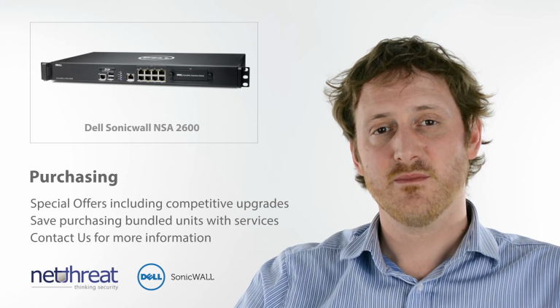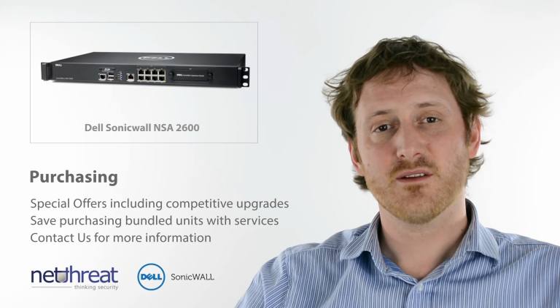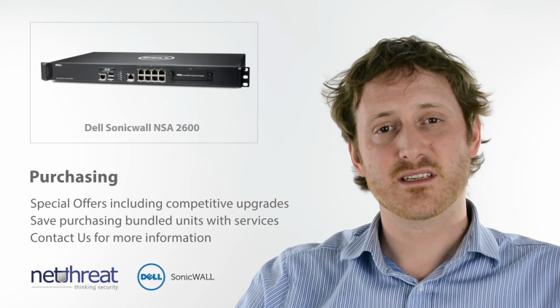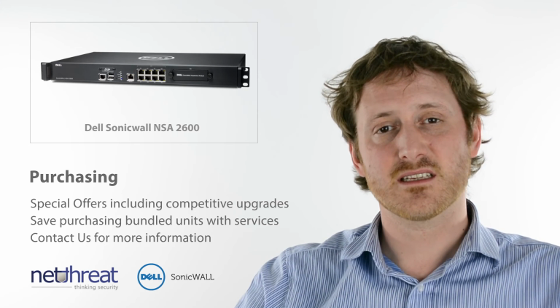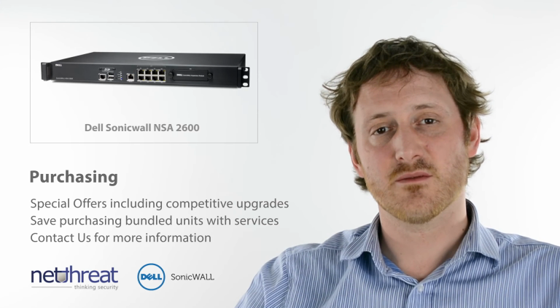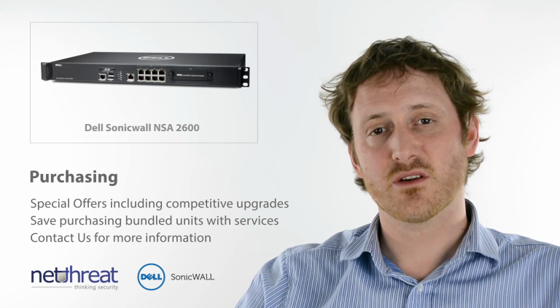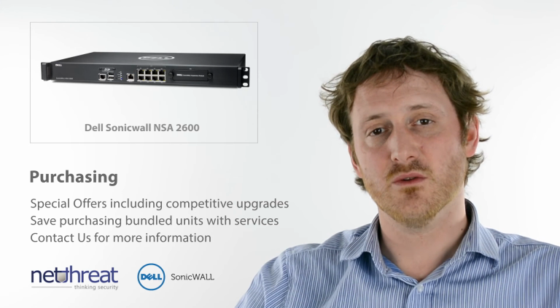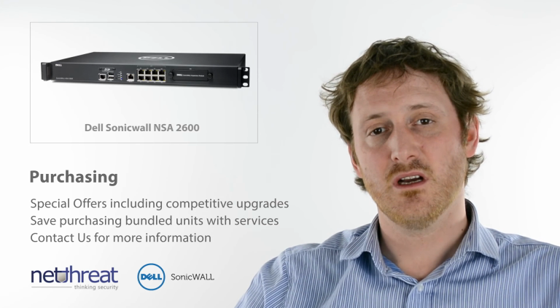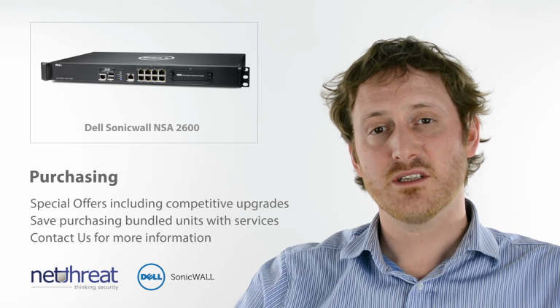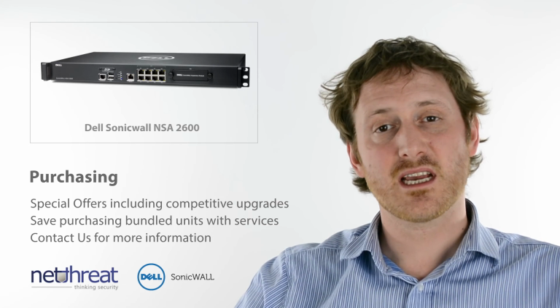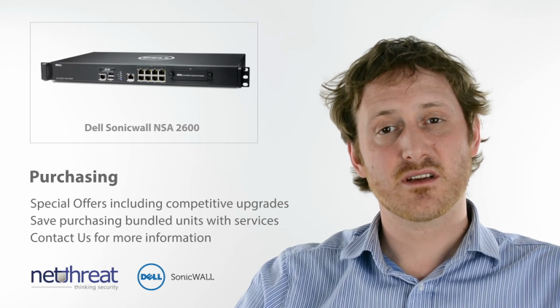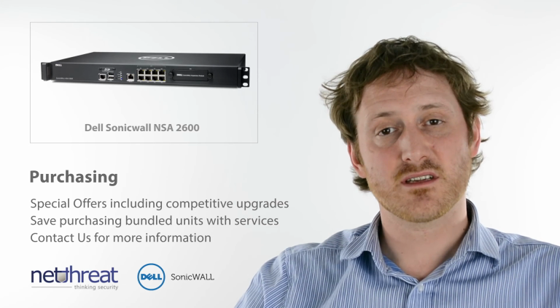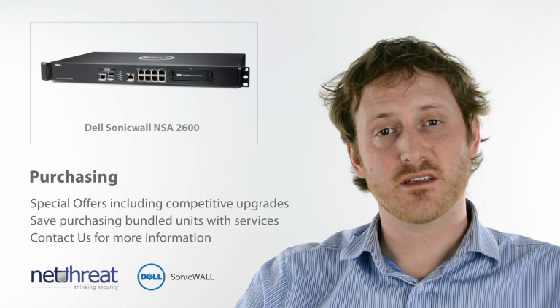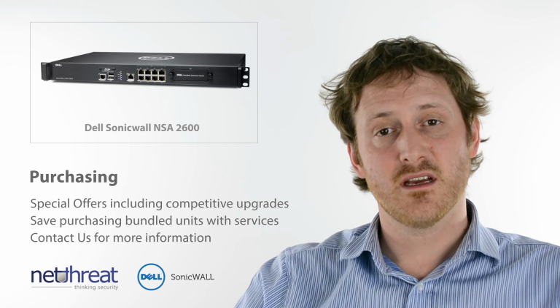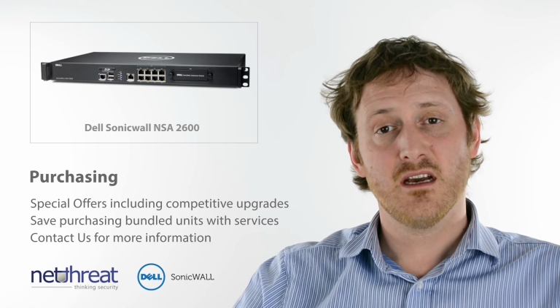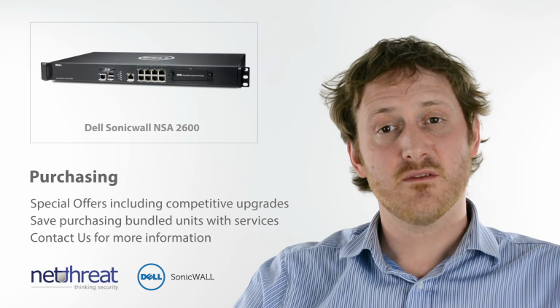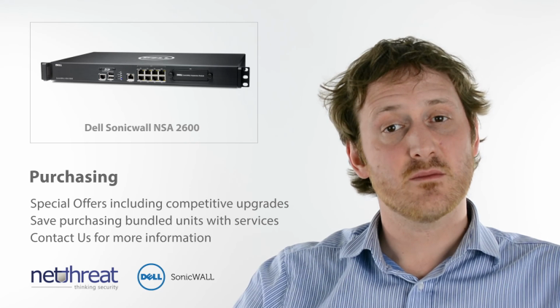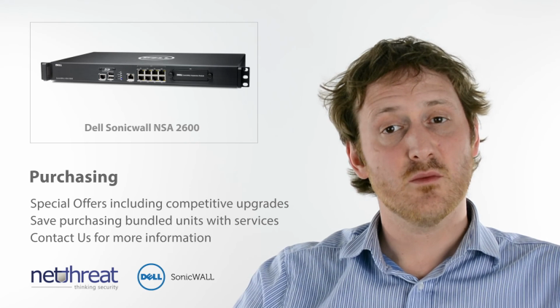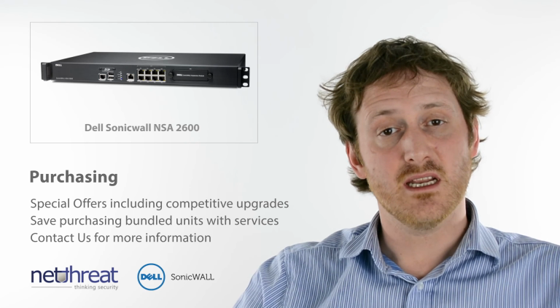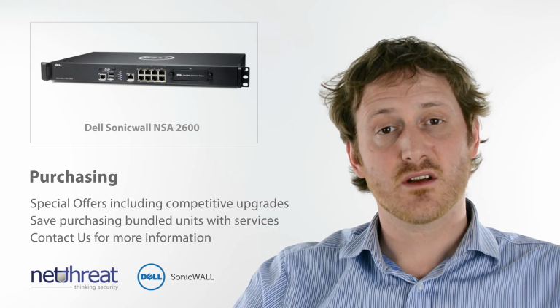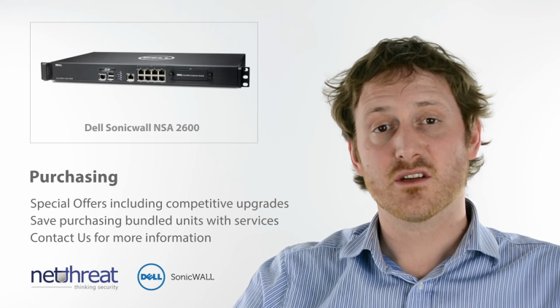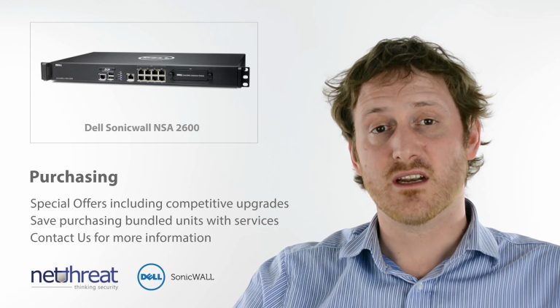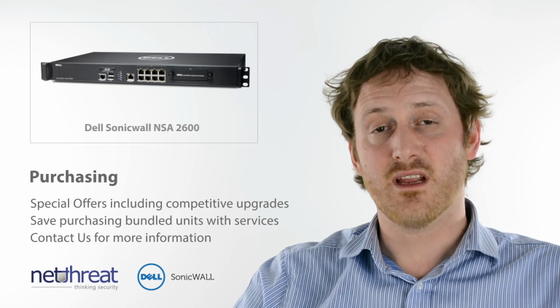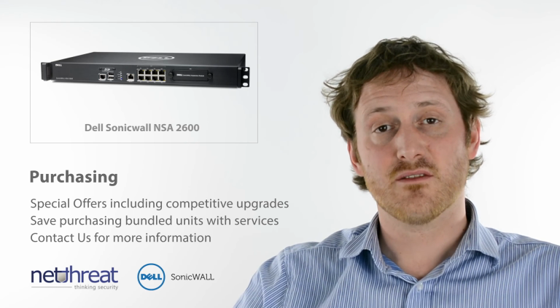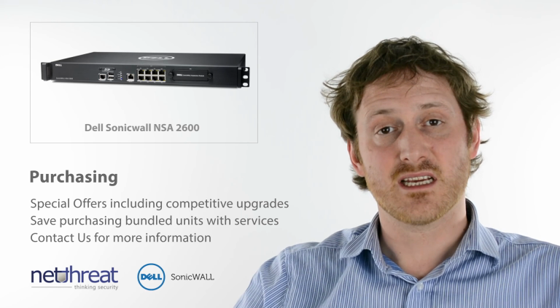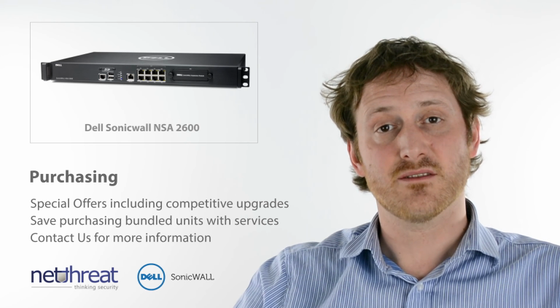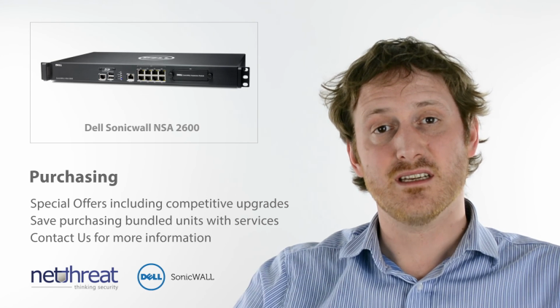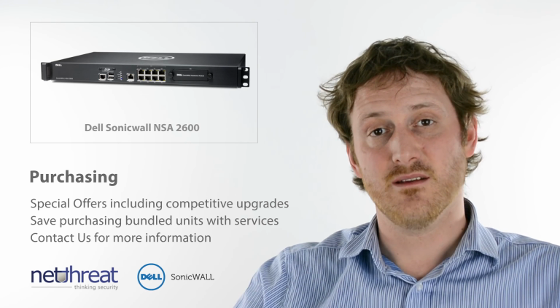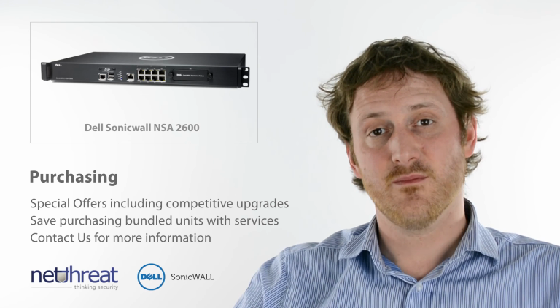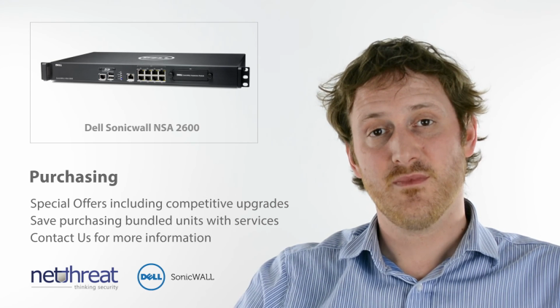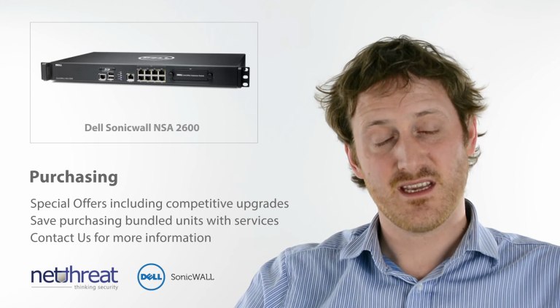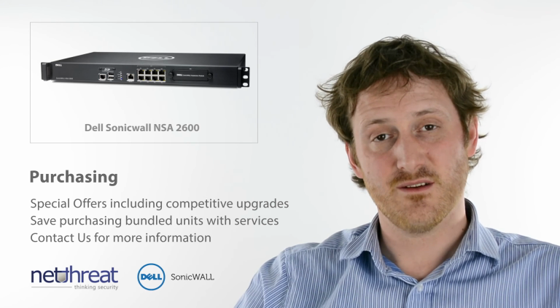Don't hesitate to give us a call, check out our website and visit more minutes on our channel, NetThreat LTD. Thank you.